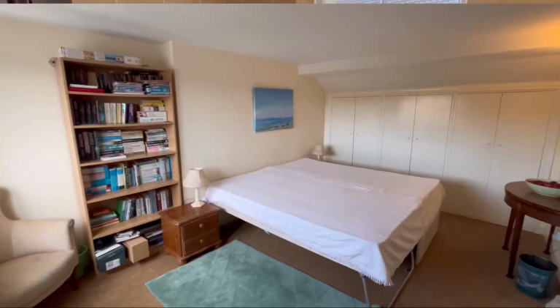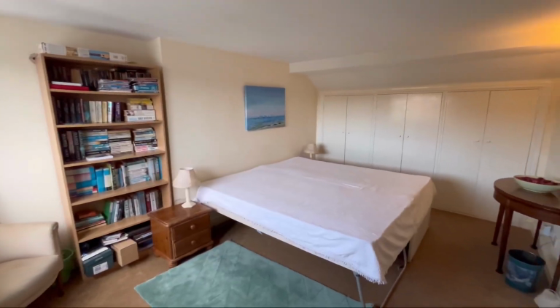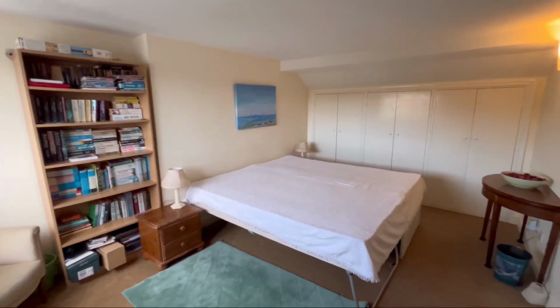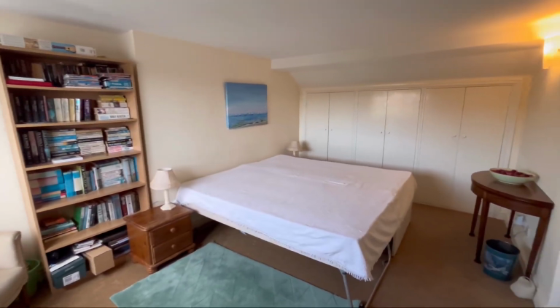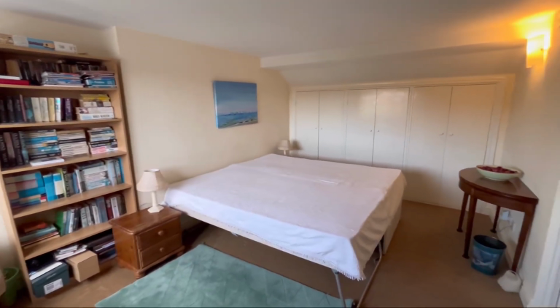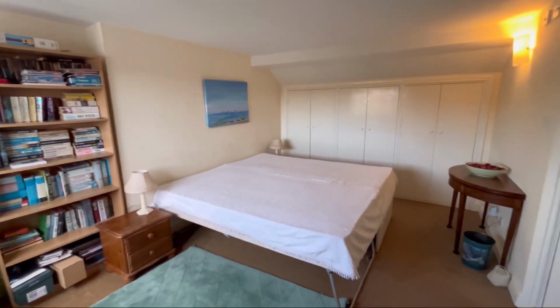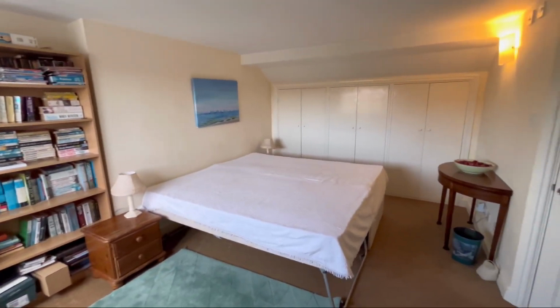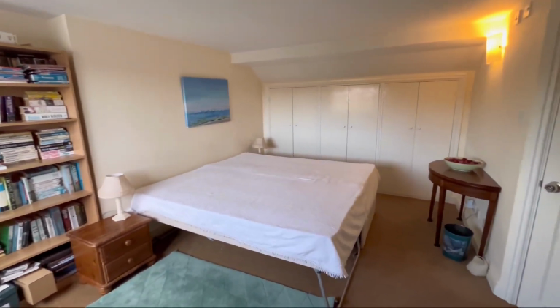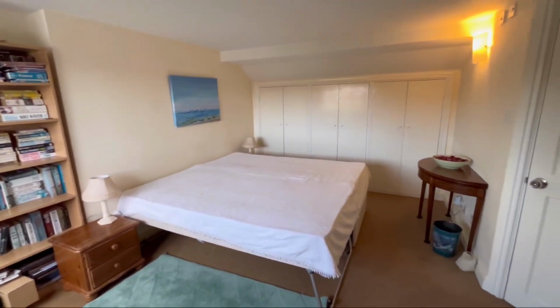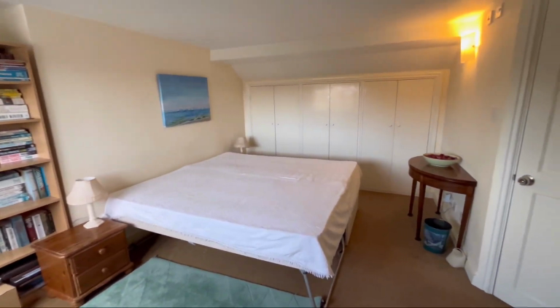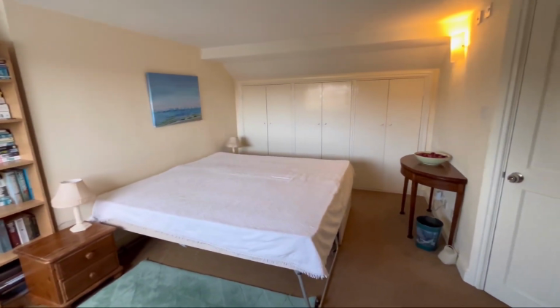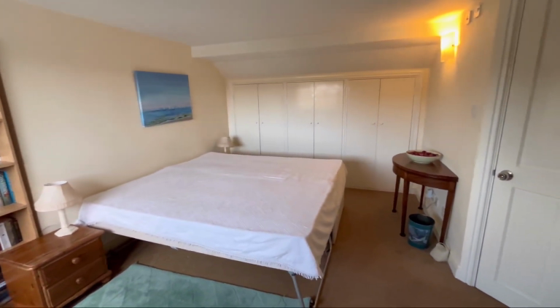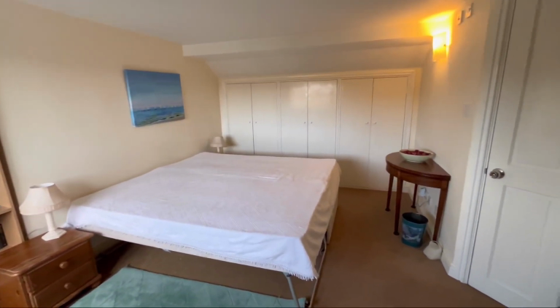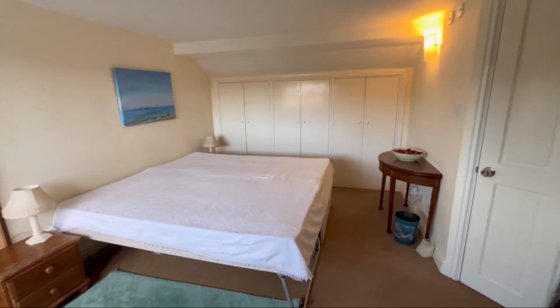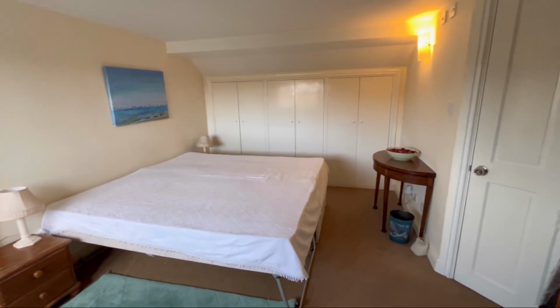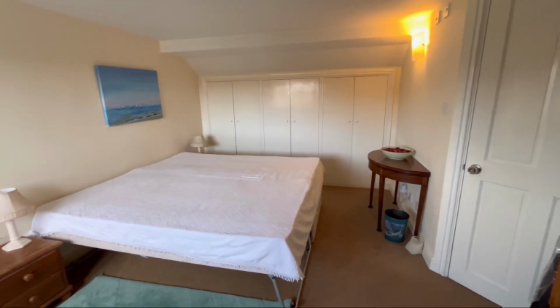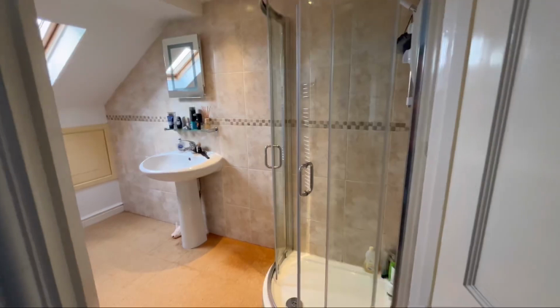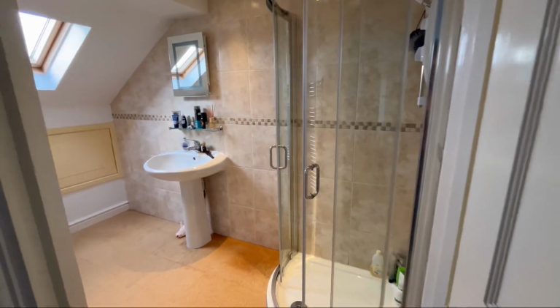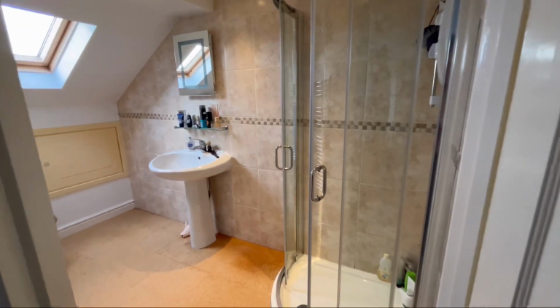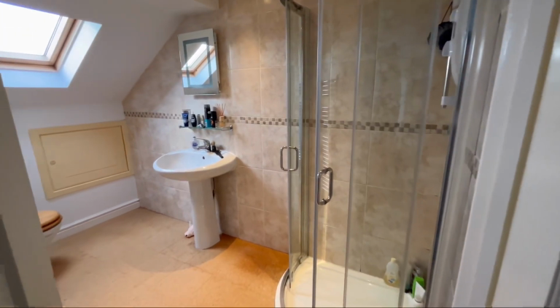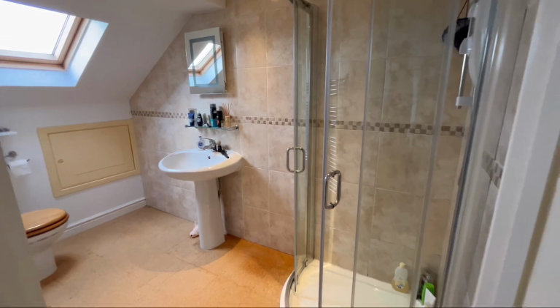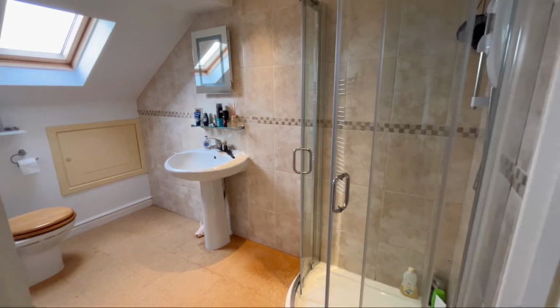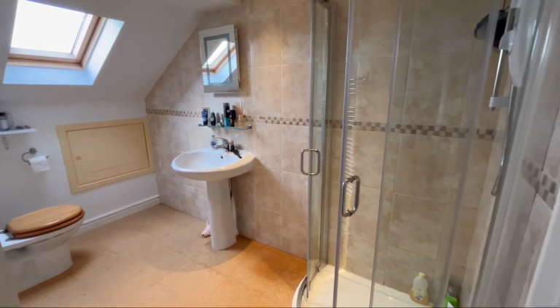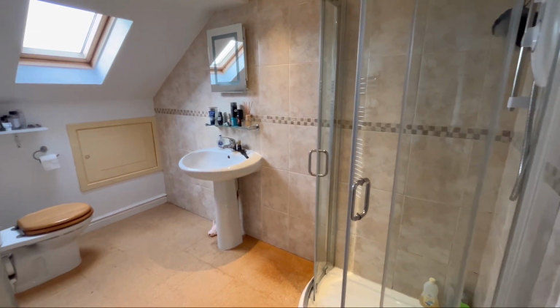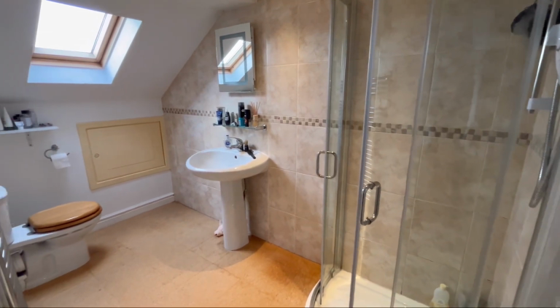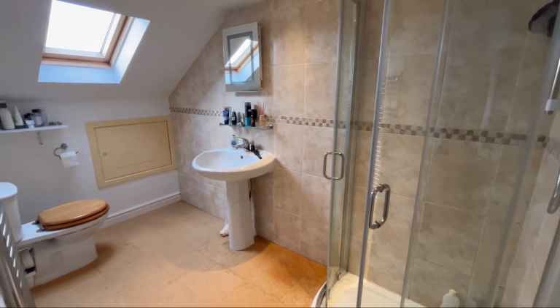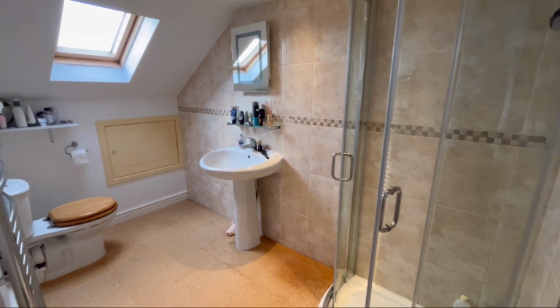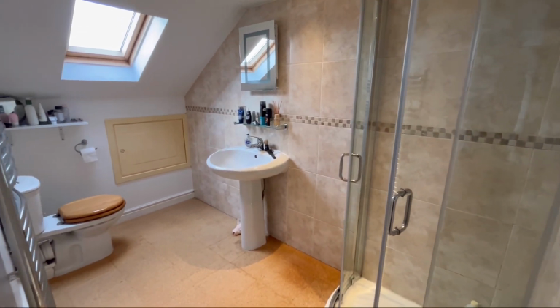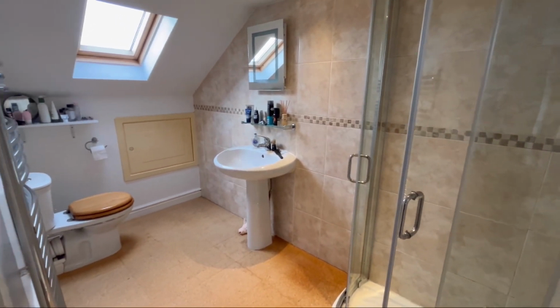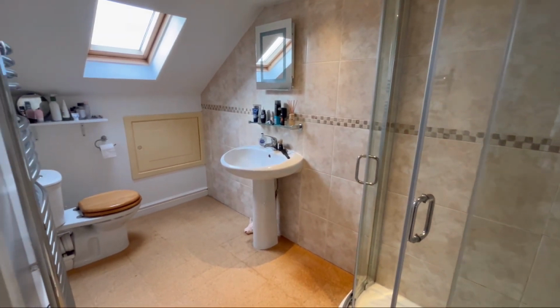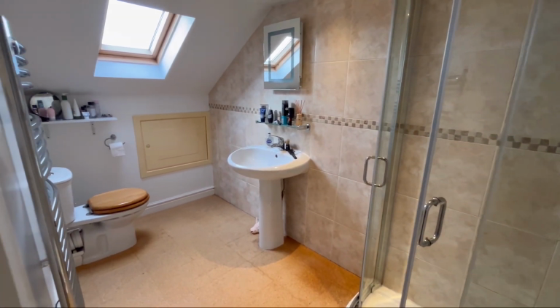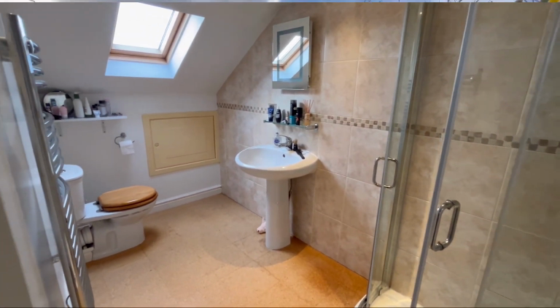On the second floor, there is a fifth bedroom which is a double room and has its own ensuite bathroom.